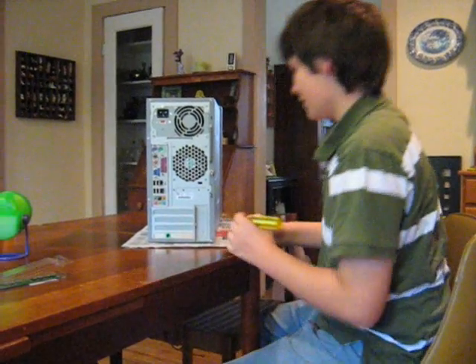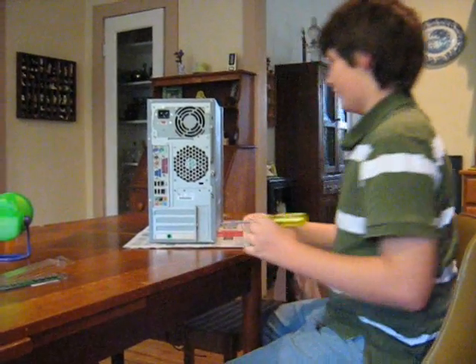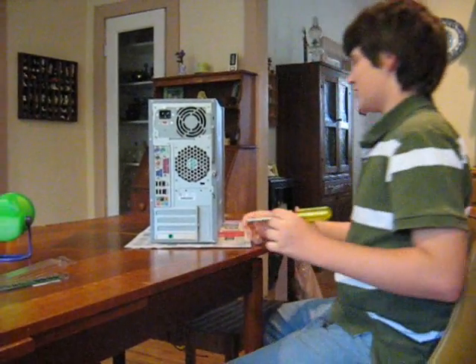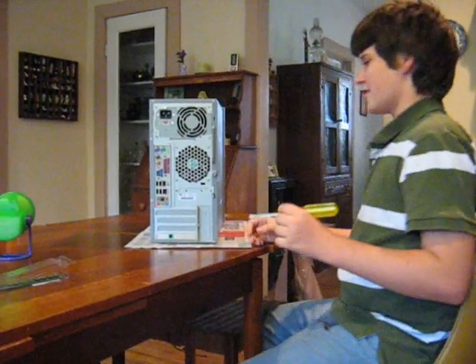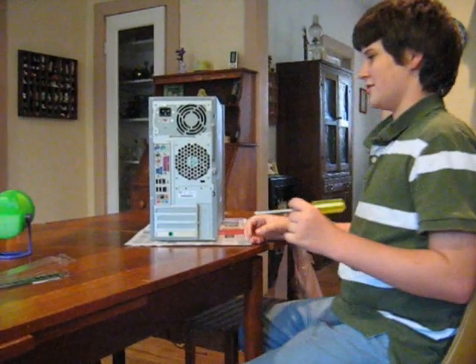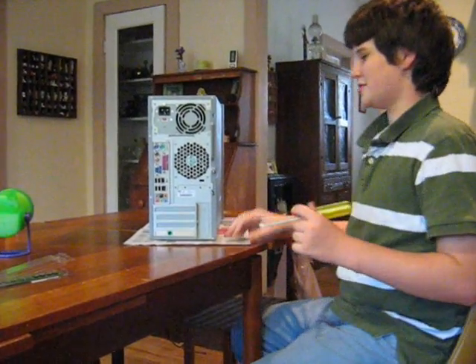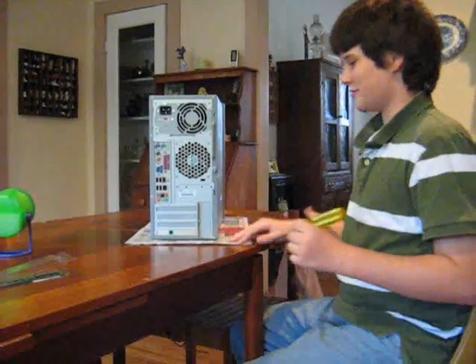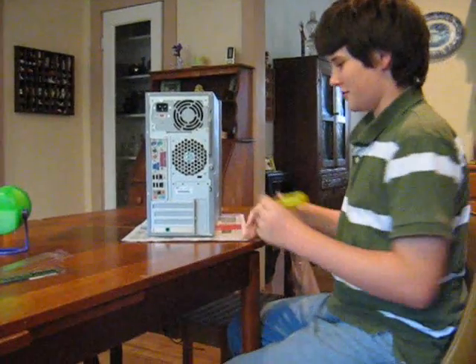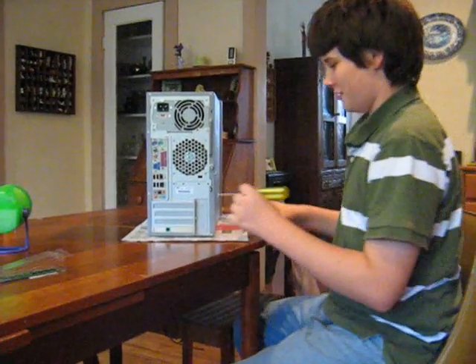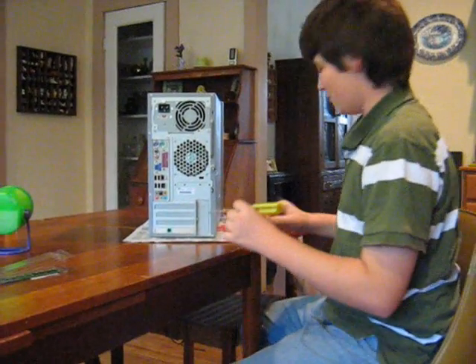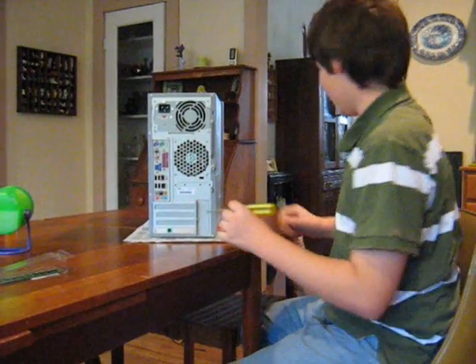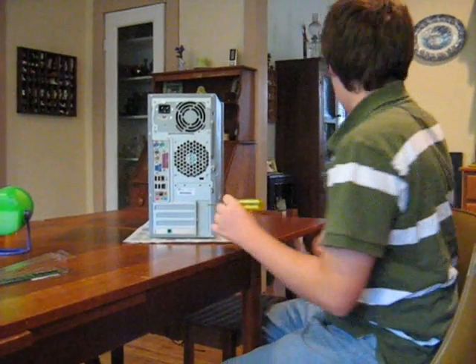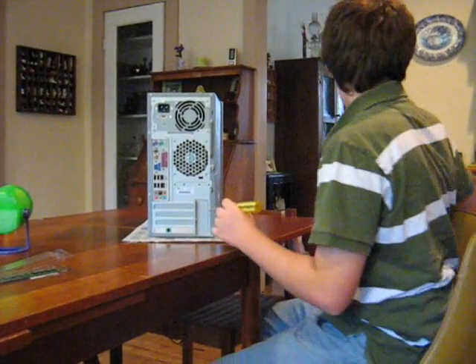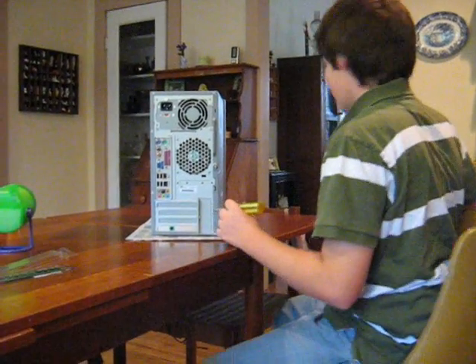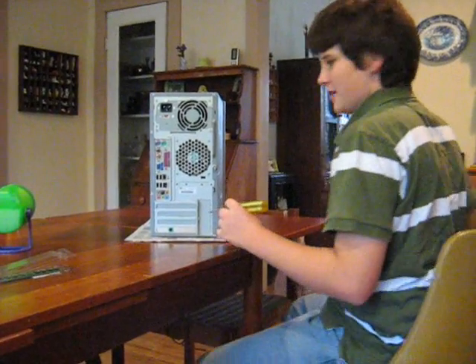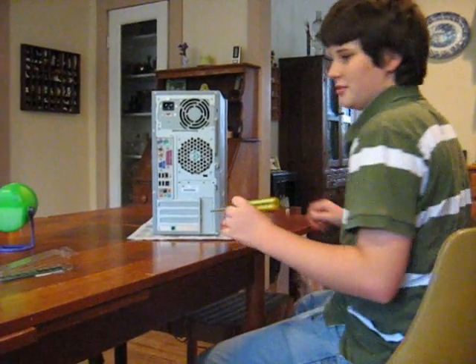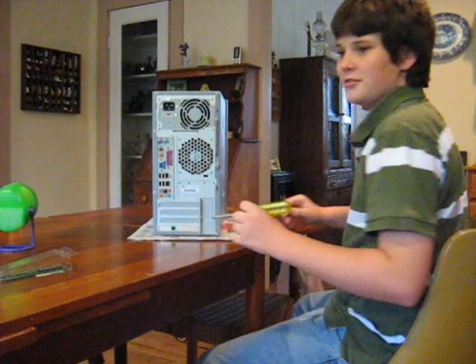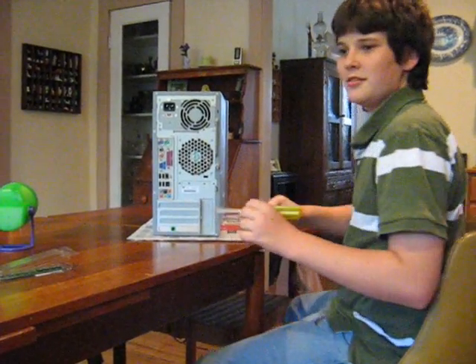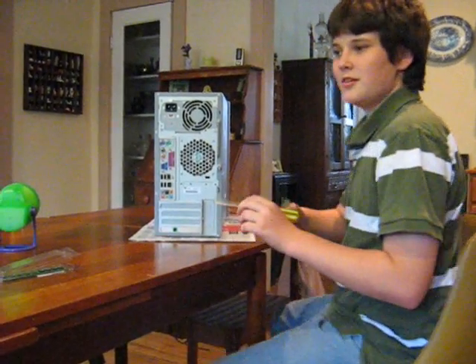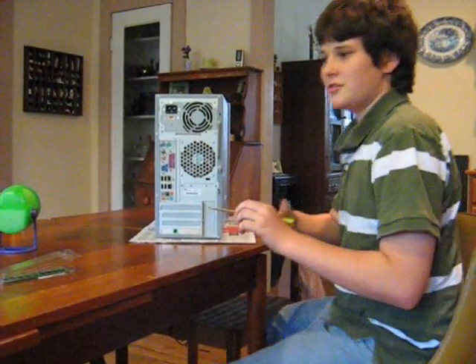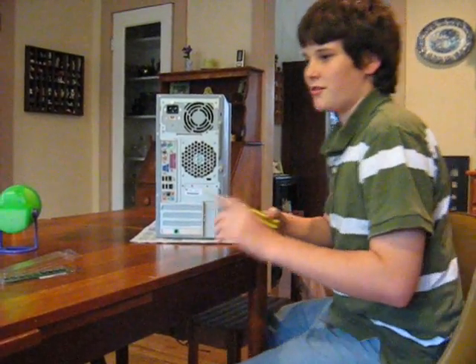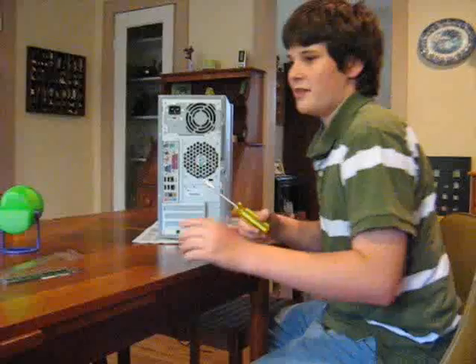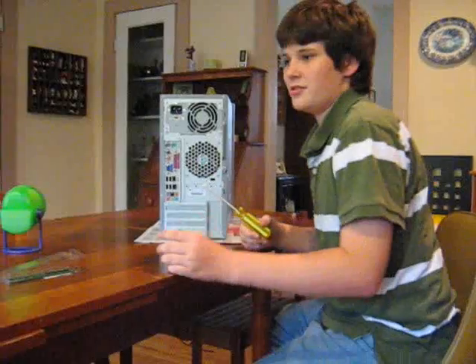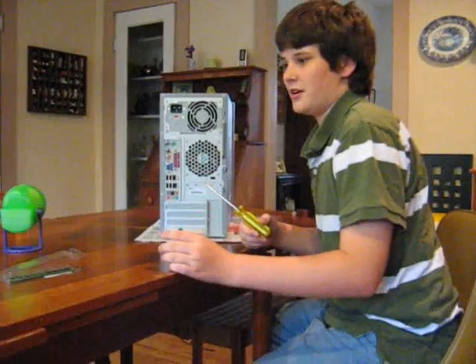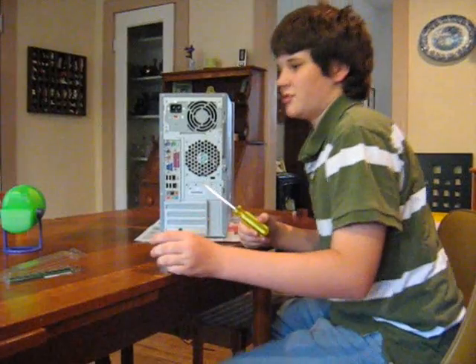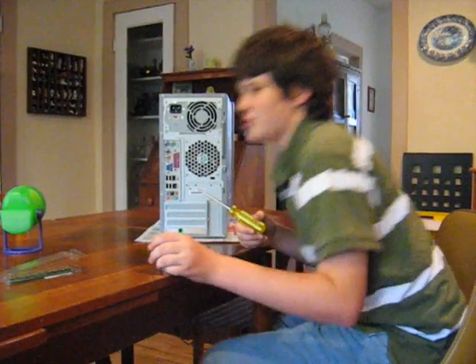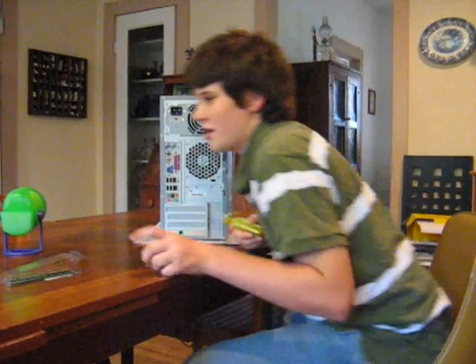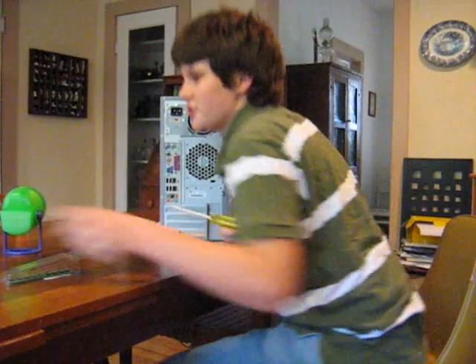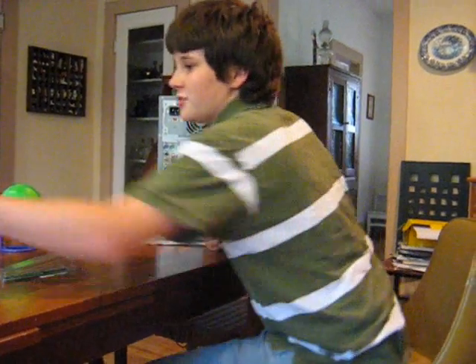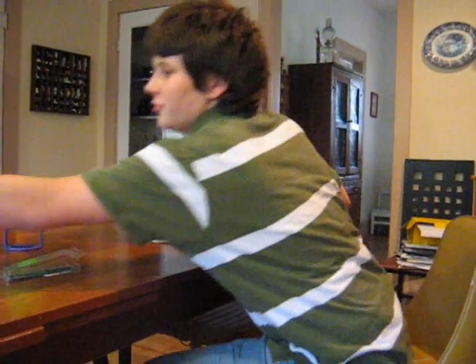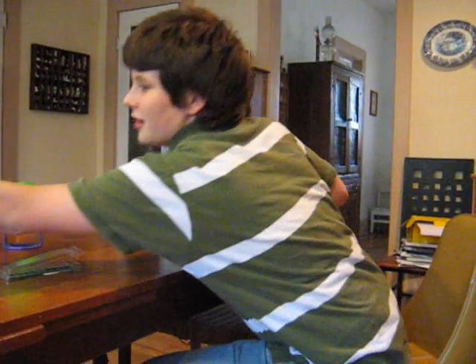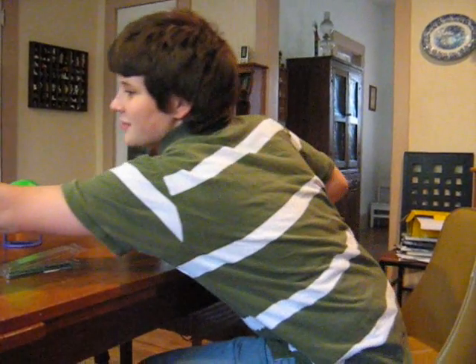For starters, you want to touch some metal to ground your electrical charge. This will do nicely.